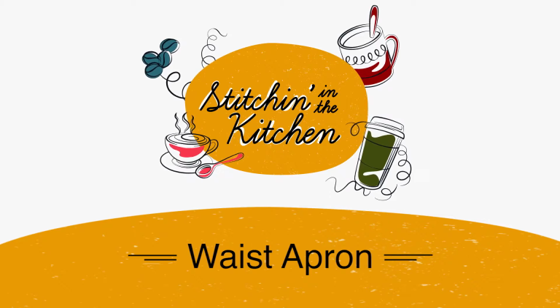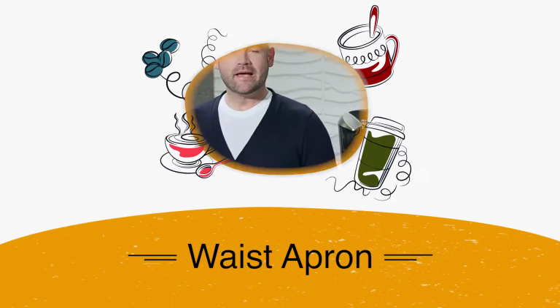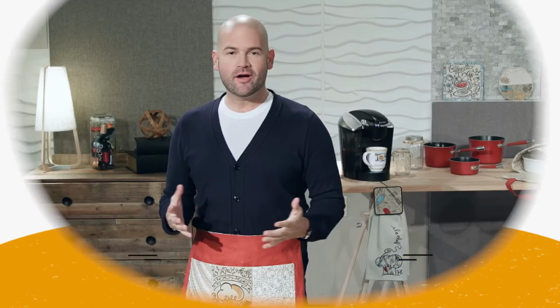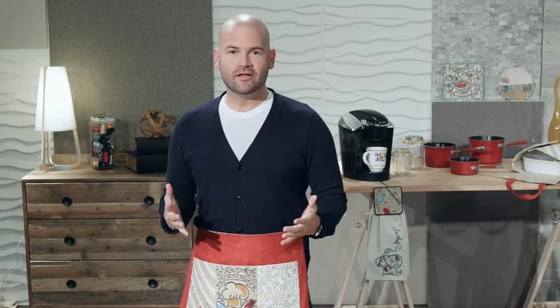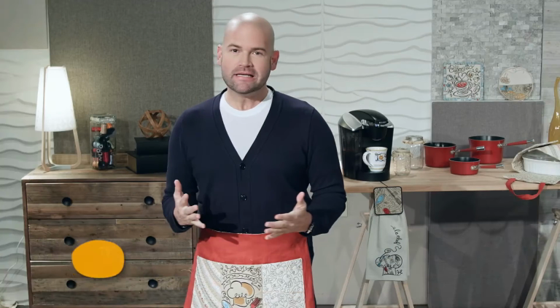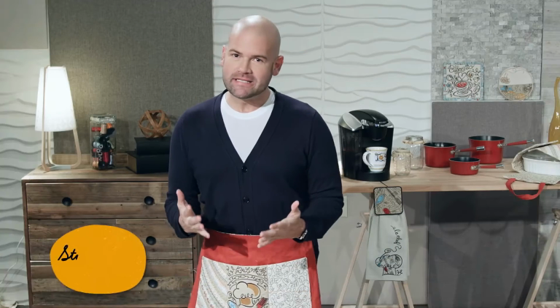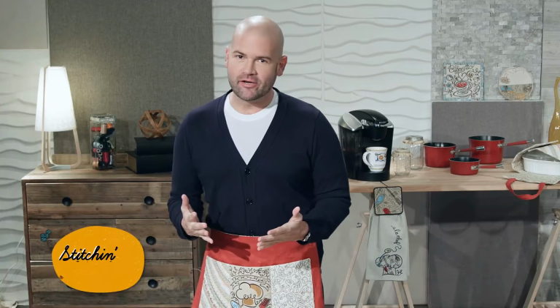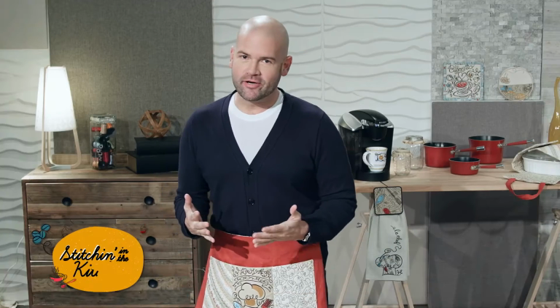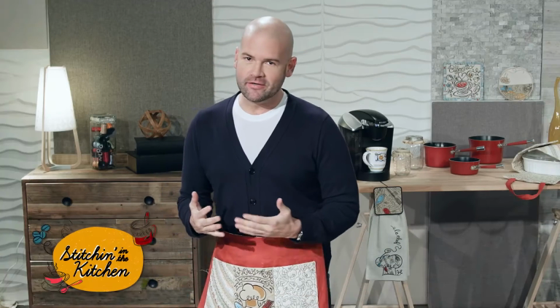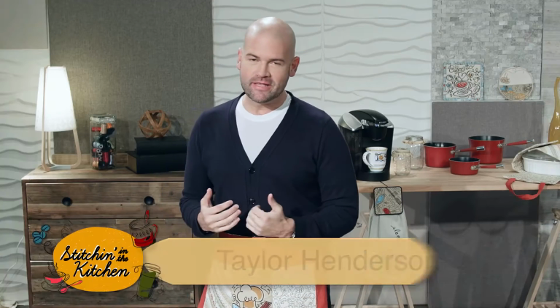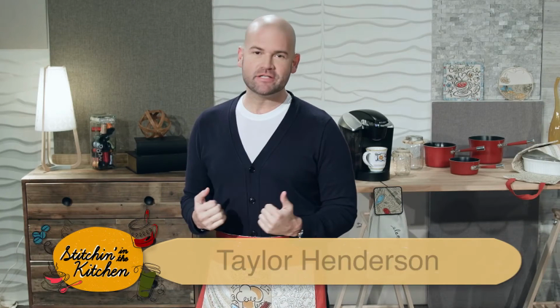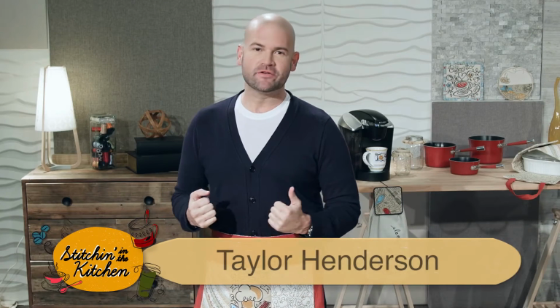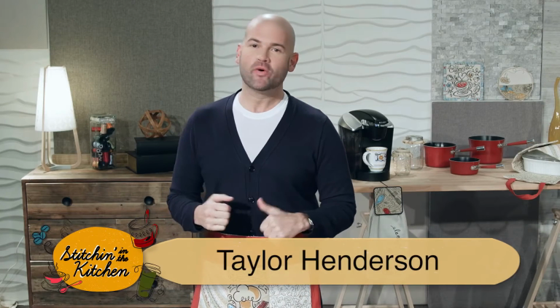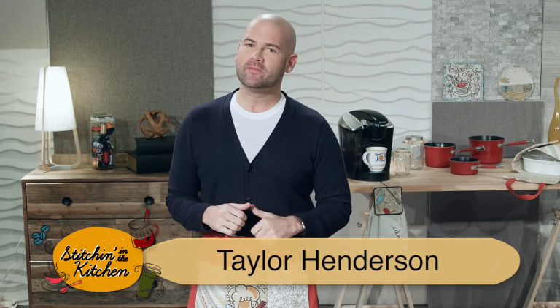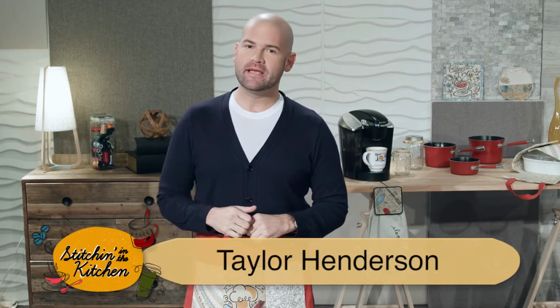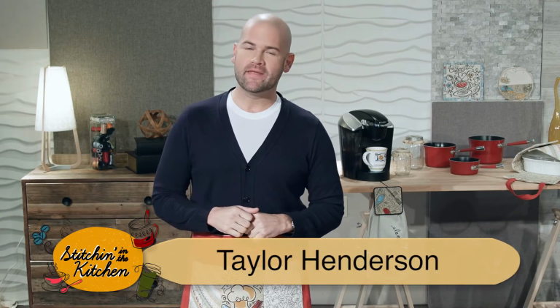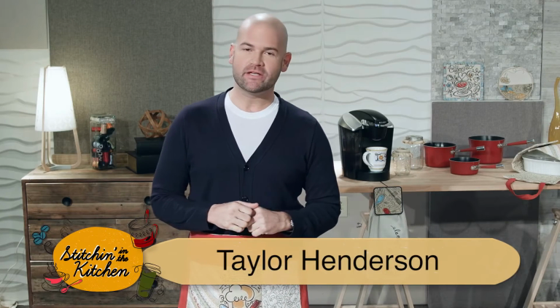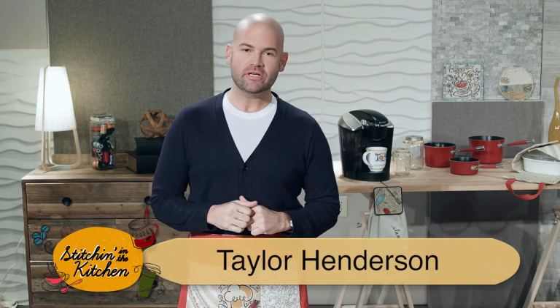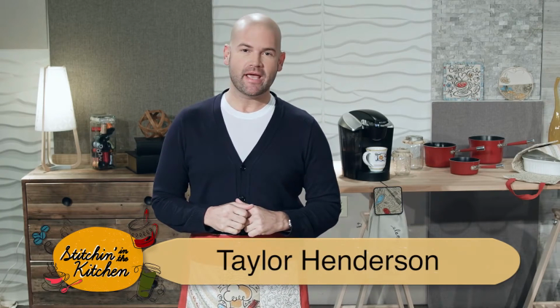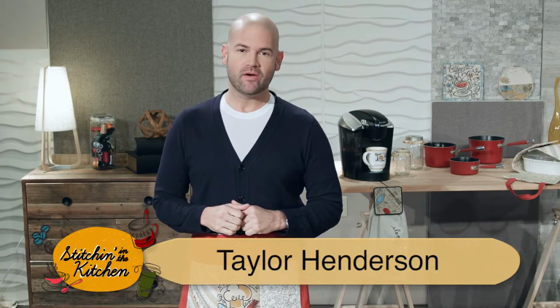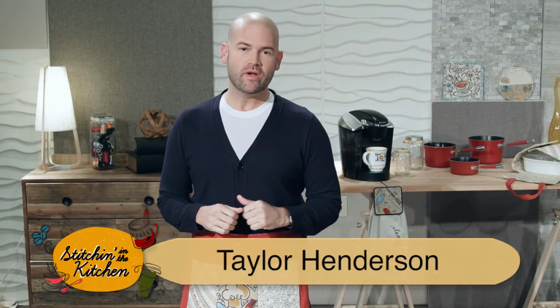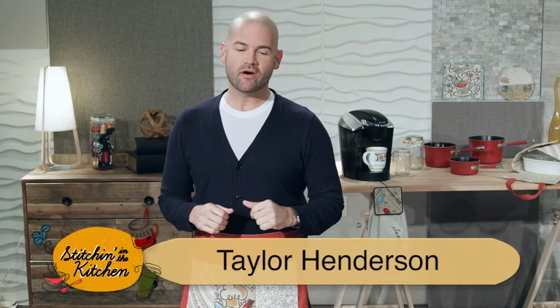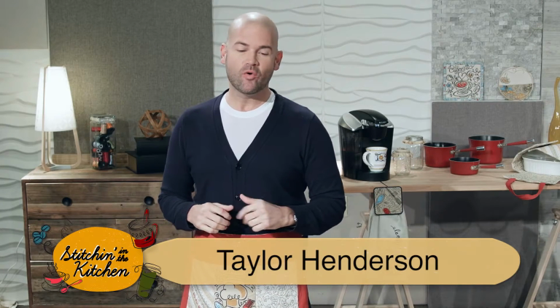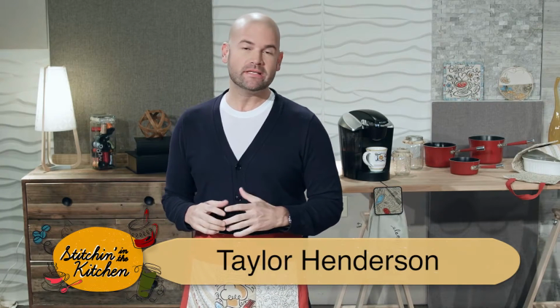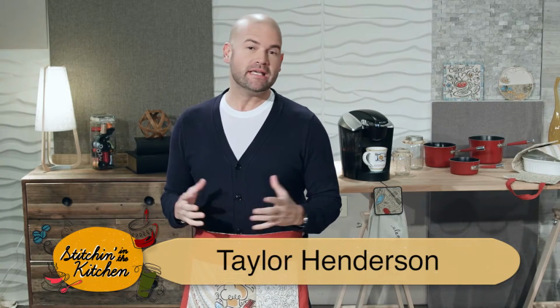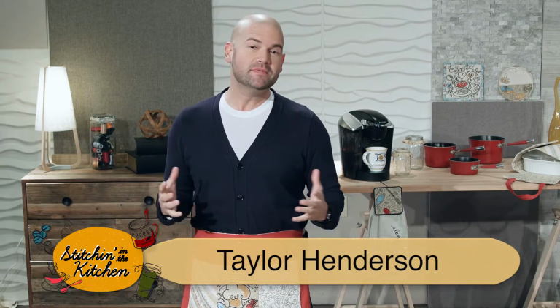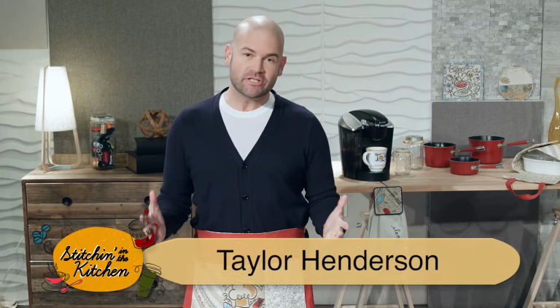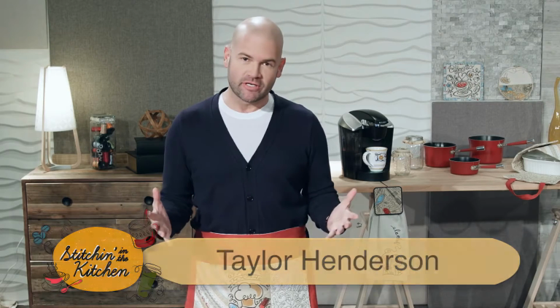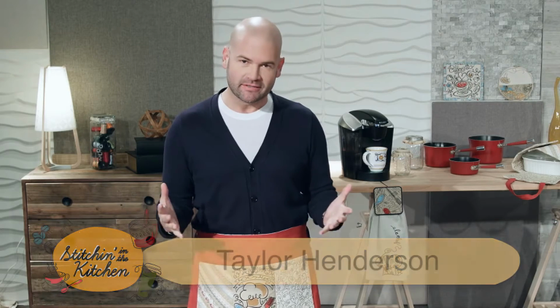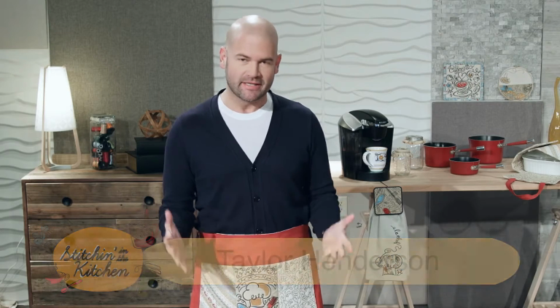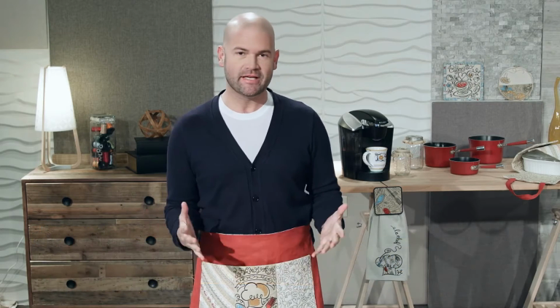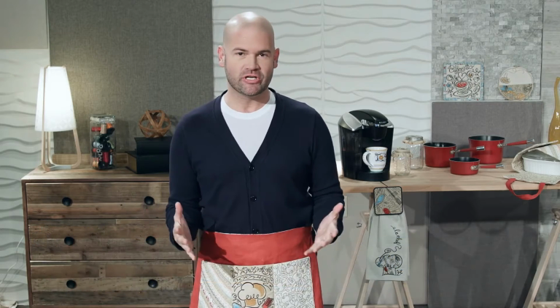Hey y'all, it's Taylor here. Thanks for joining me in the kitchen — we are going to keep stitching in the kitchen.